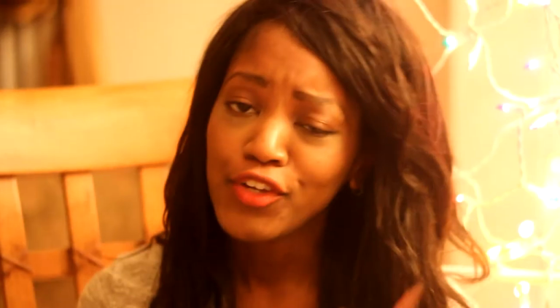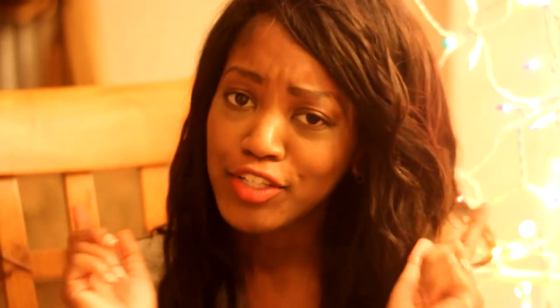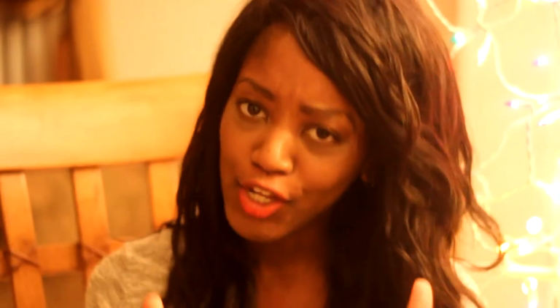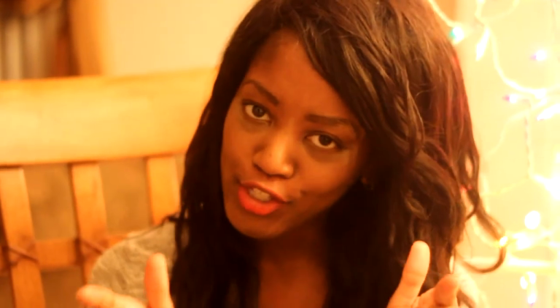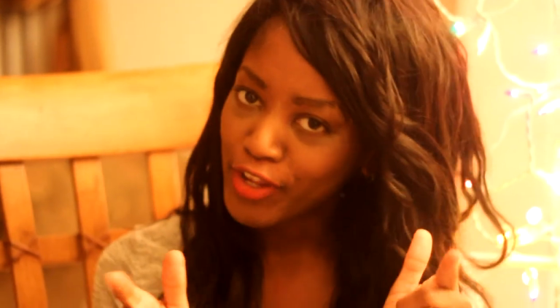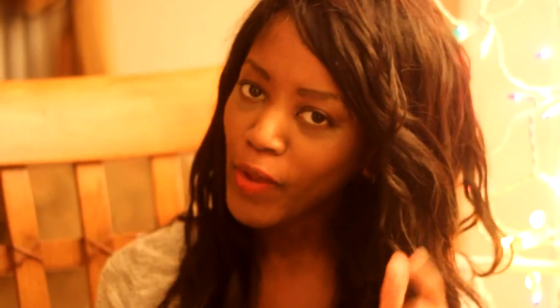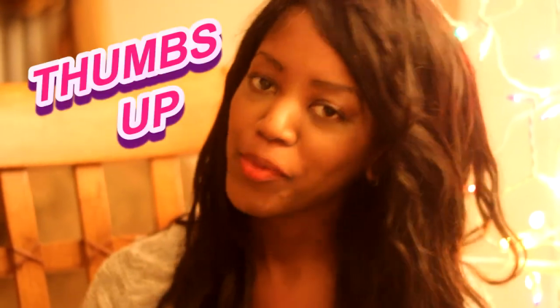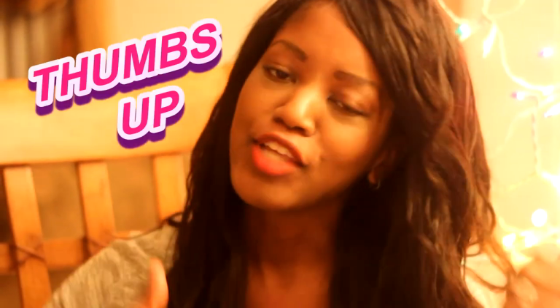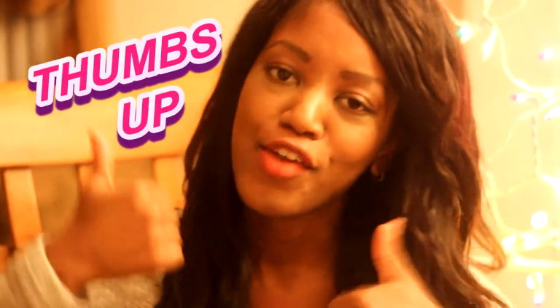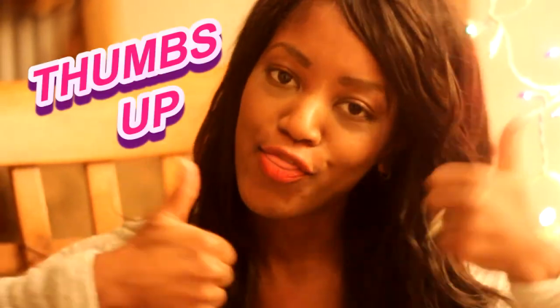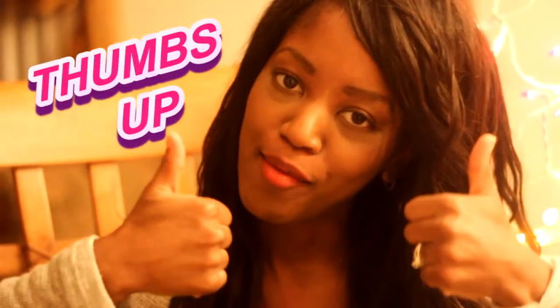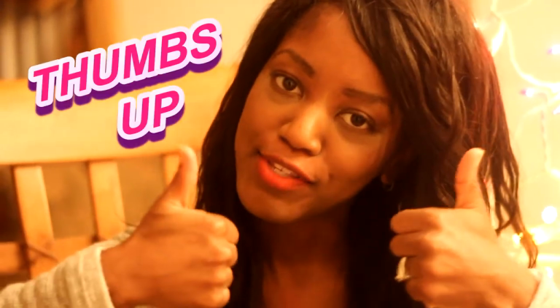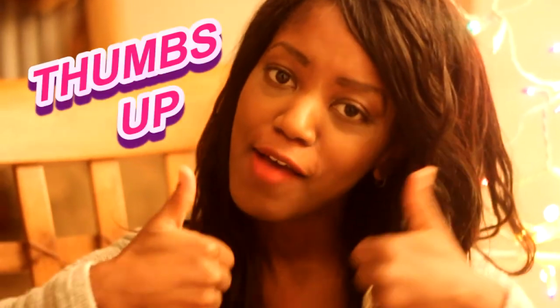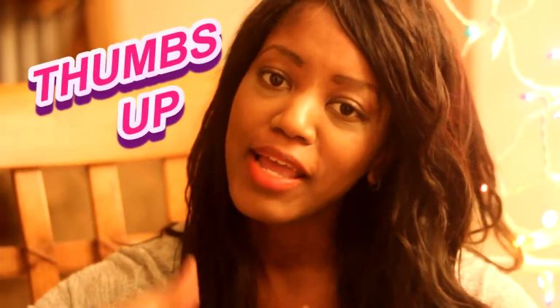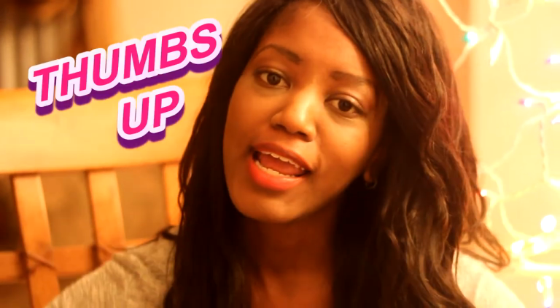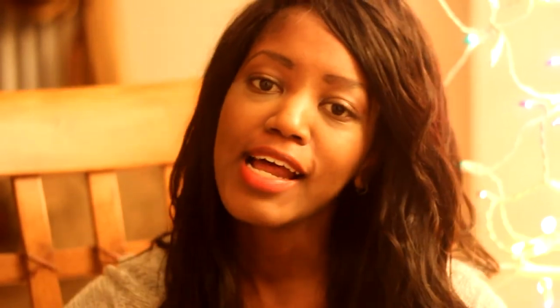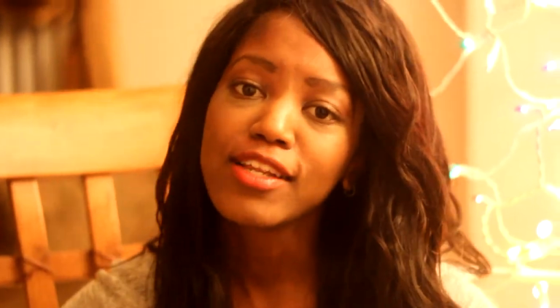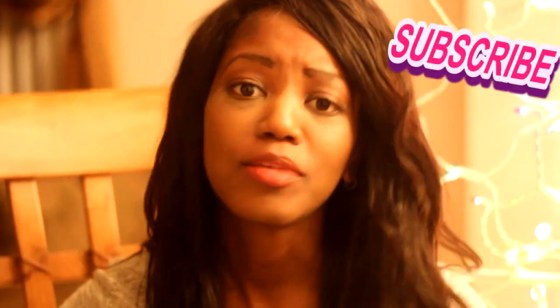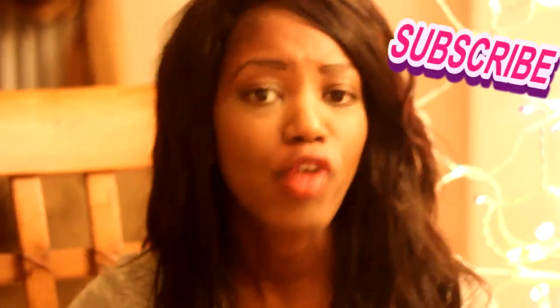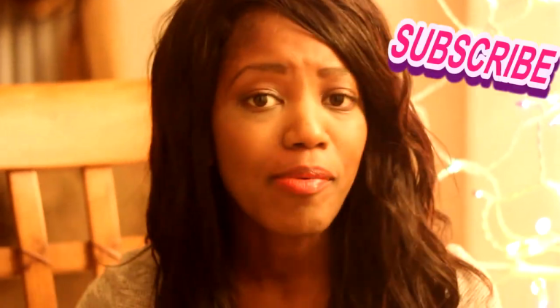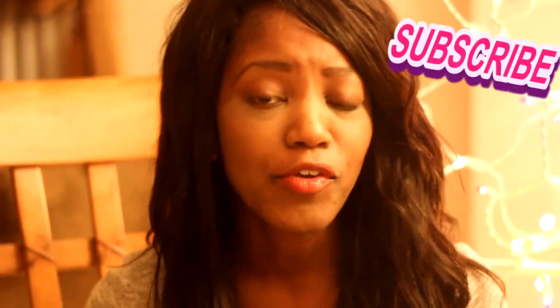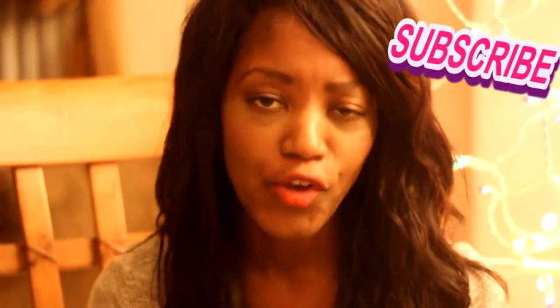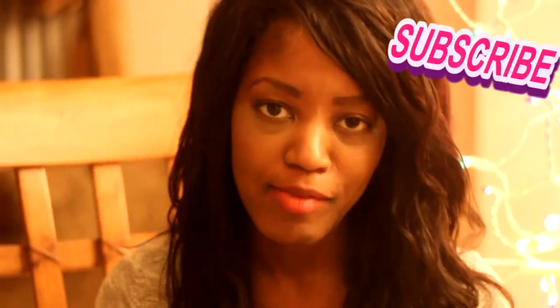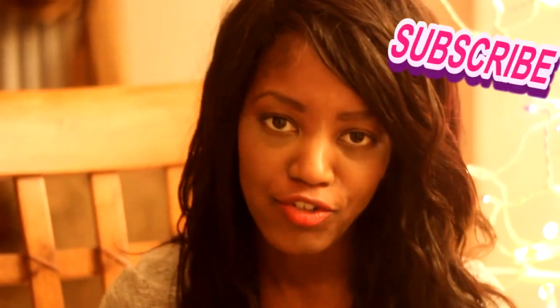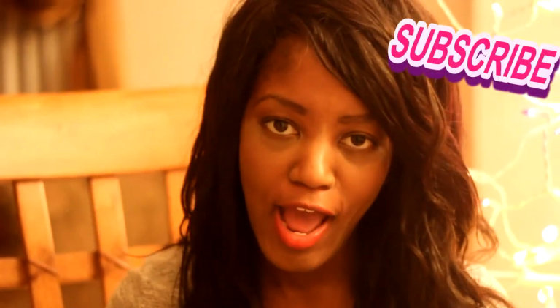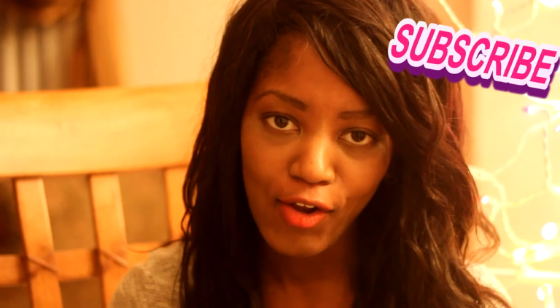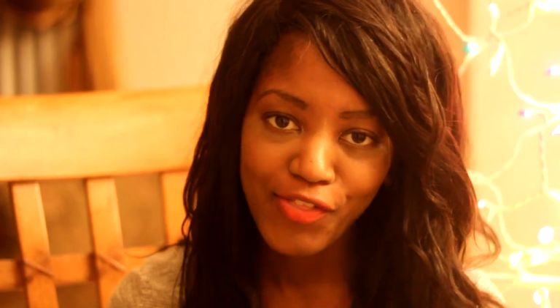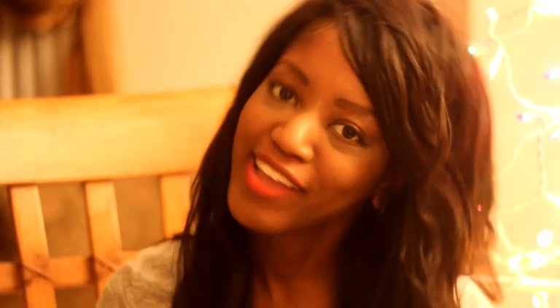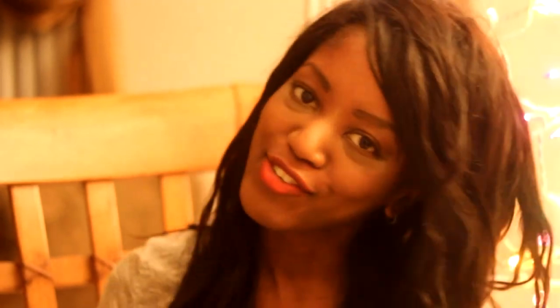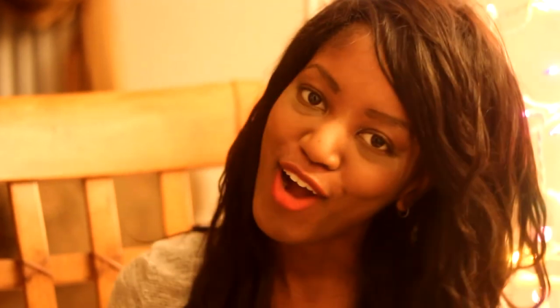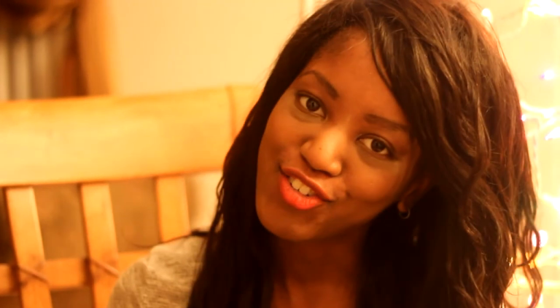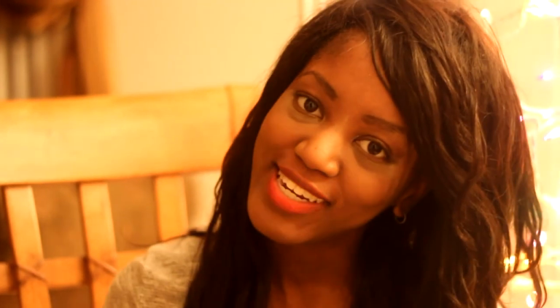If you guys liked this video, please give it a thumbs up and subscribe if you're new to my channel. Thanks for watching.